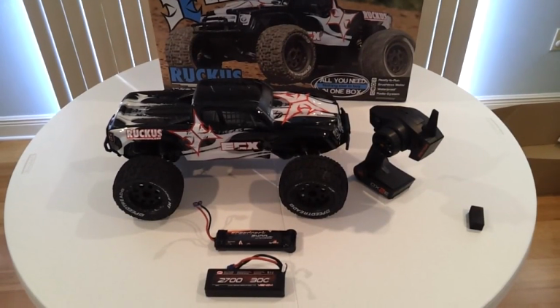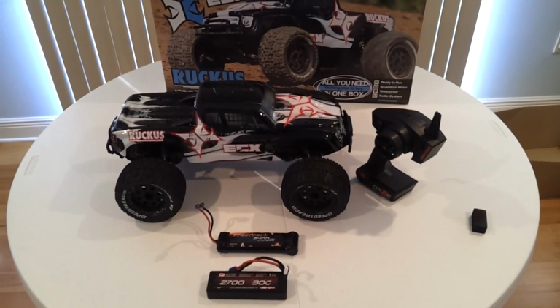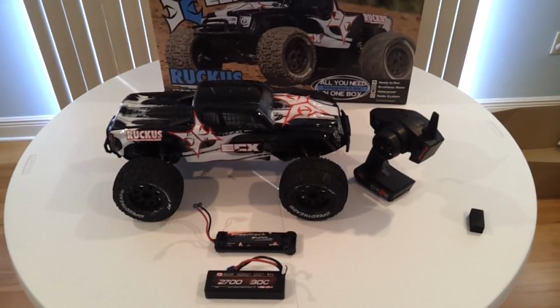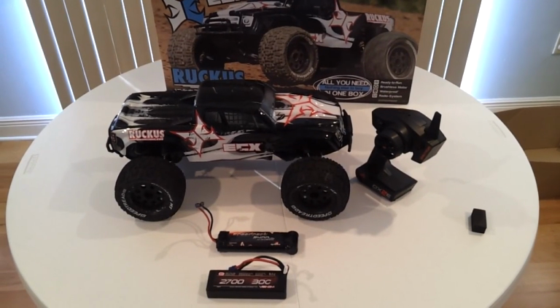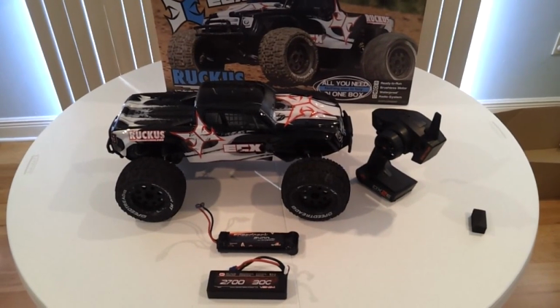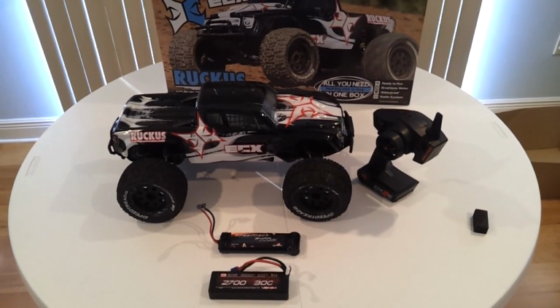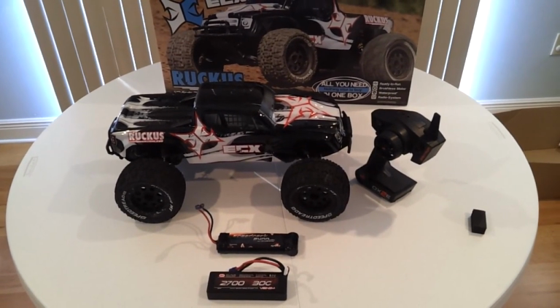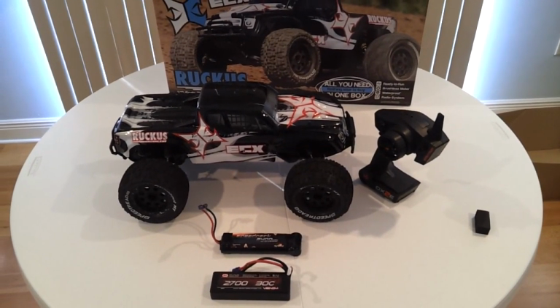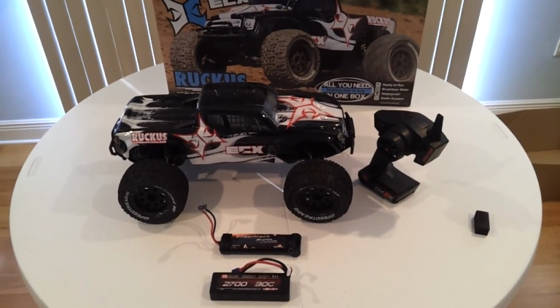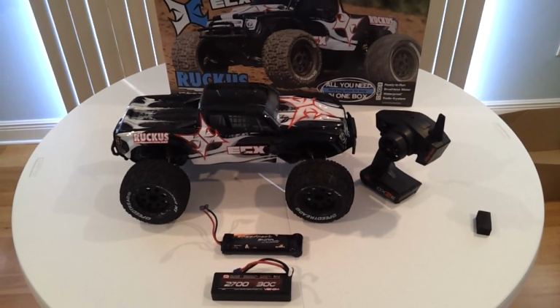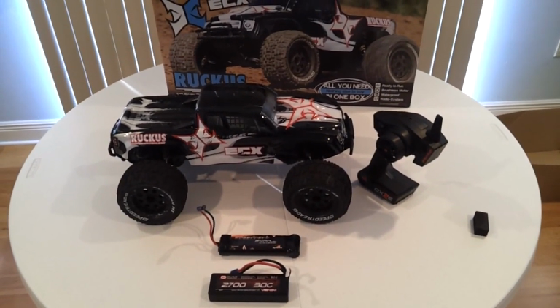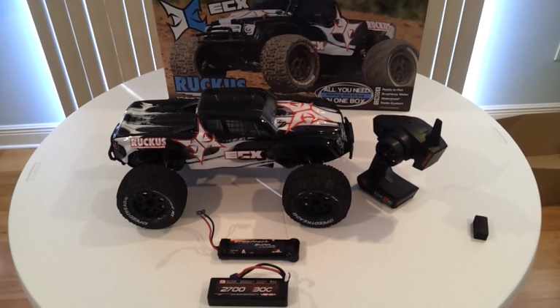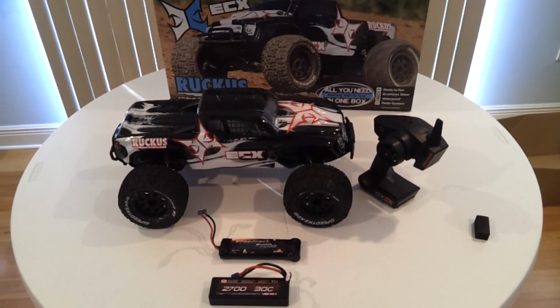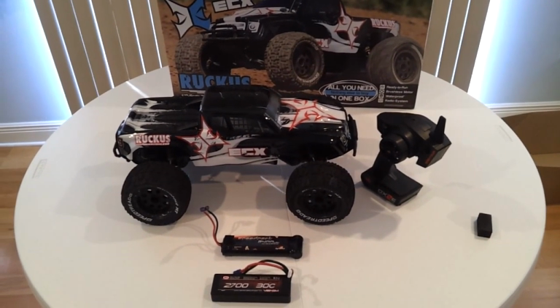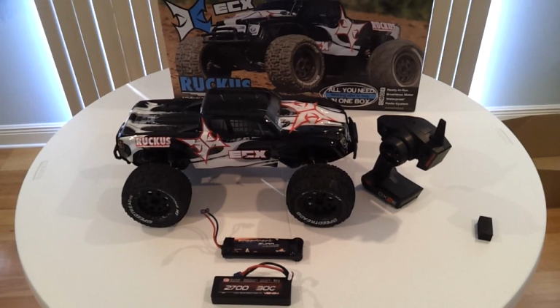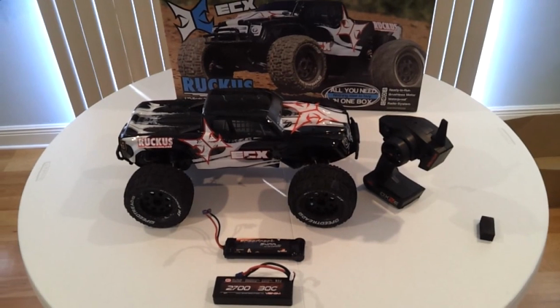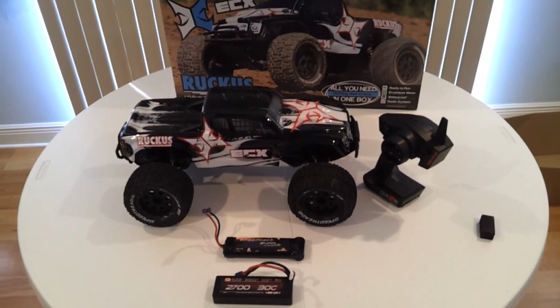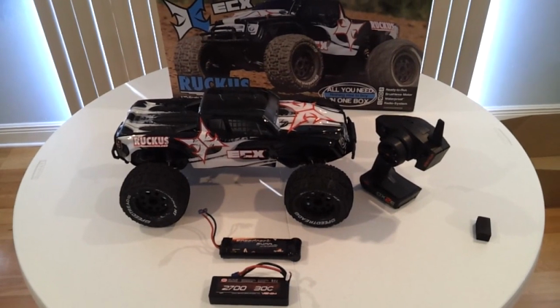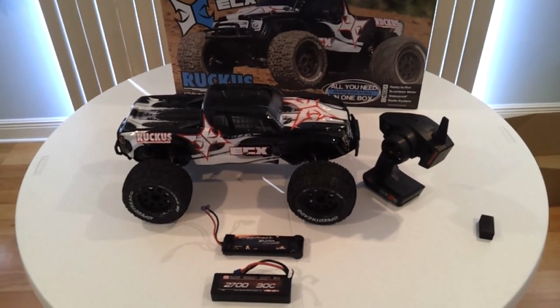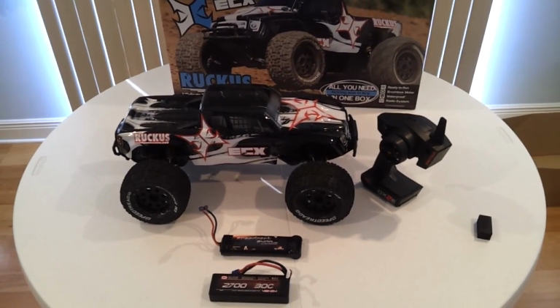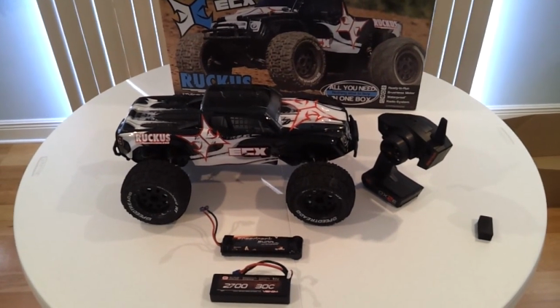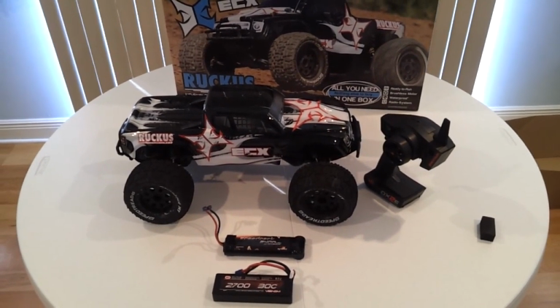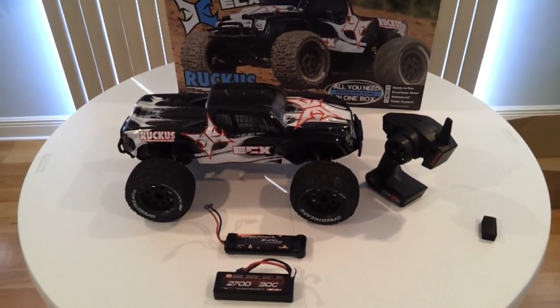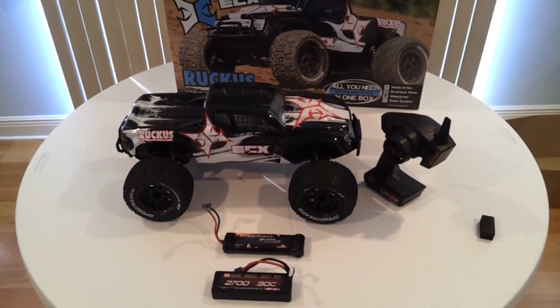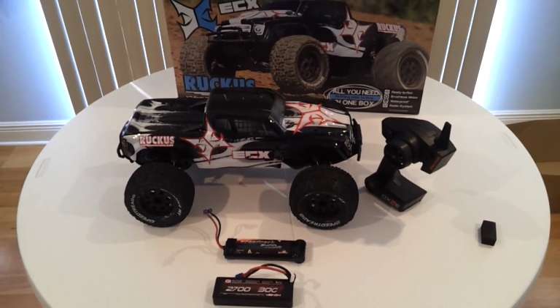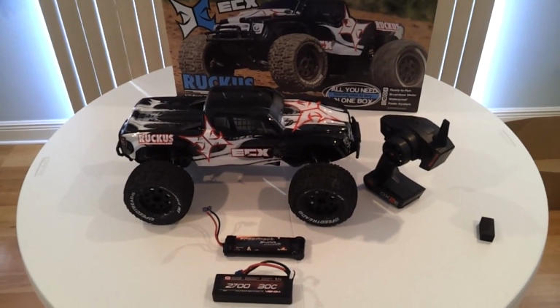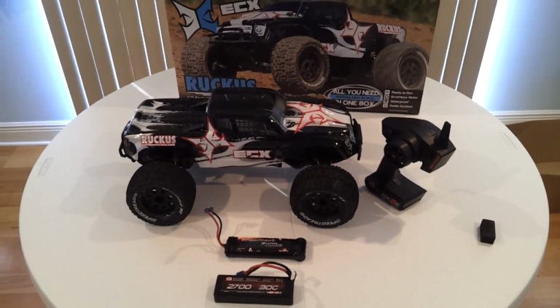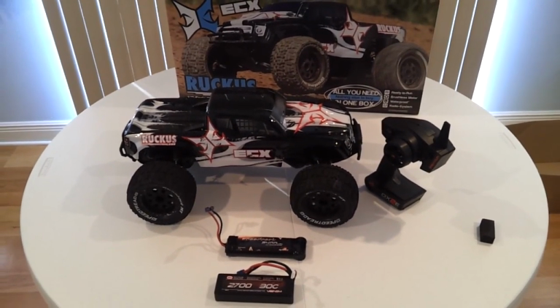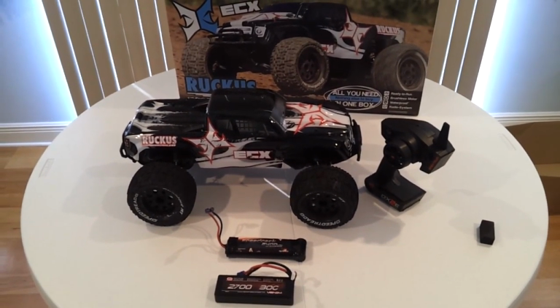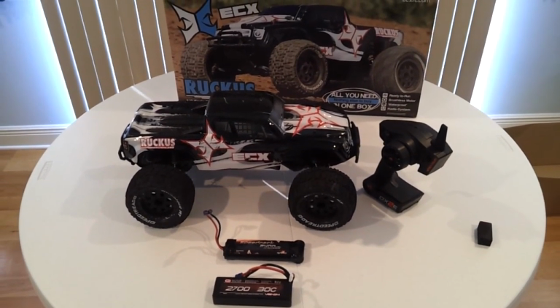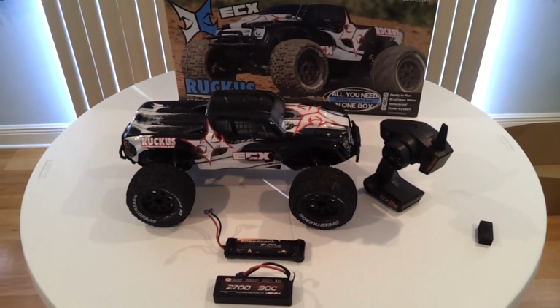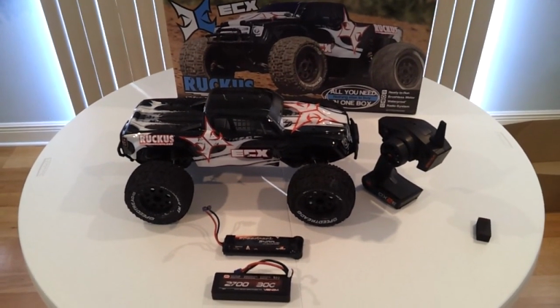You guys have been asking for it and today is finally the day where we get to do a speed test on the ECX Ruckus Brushless.